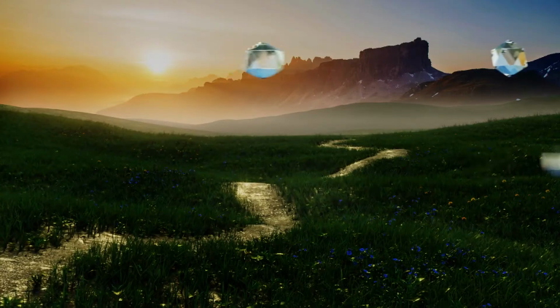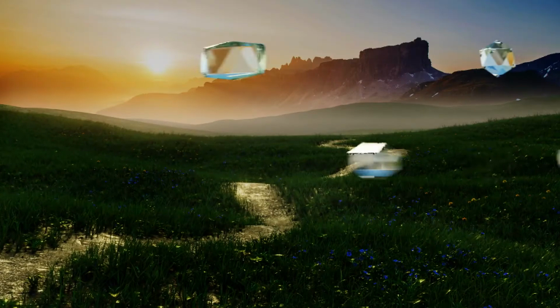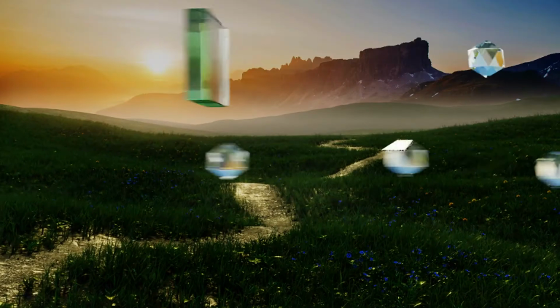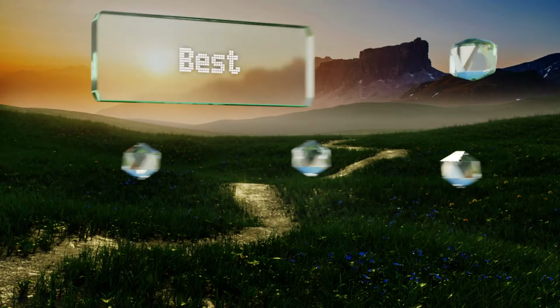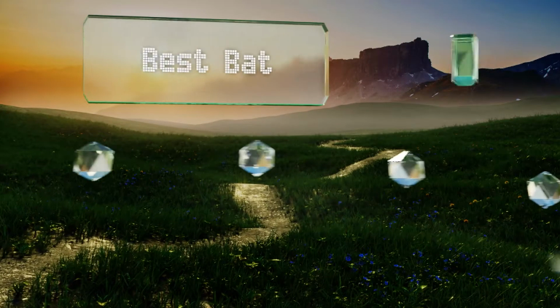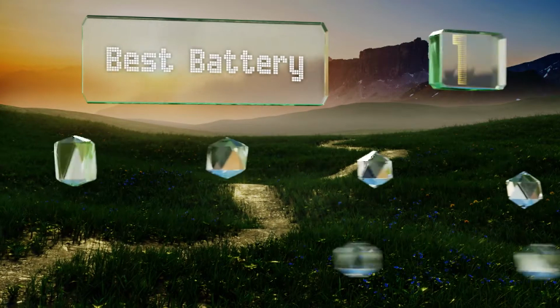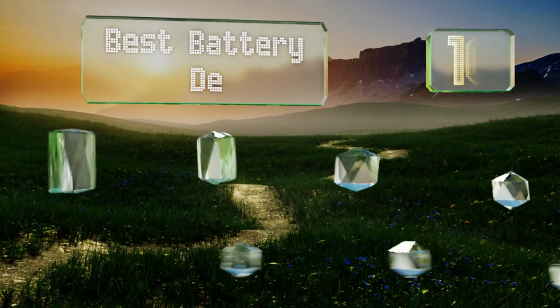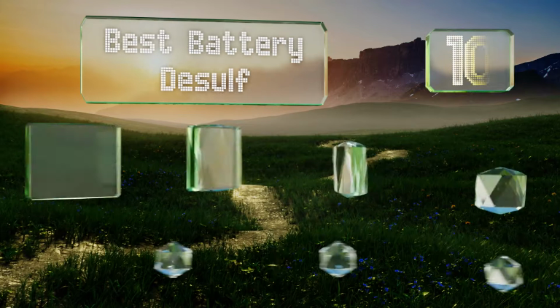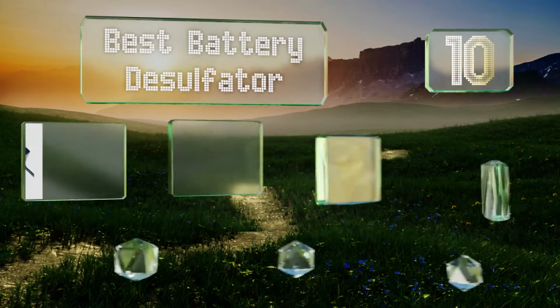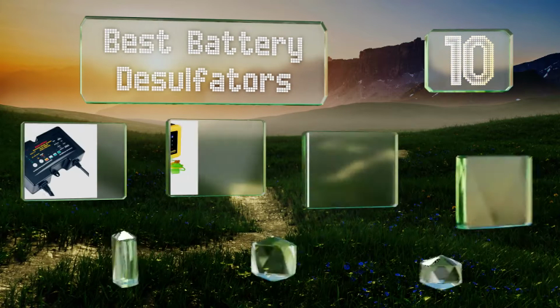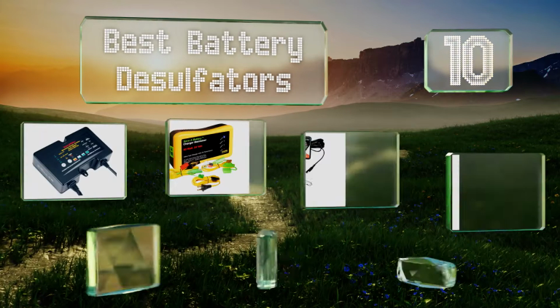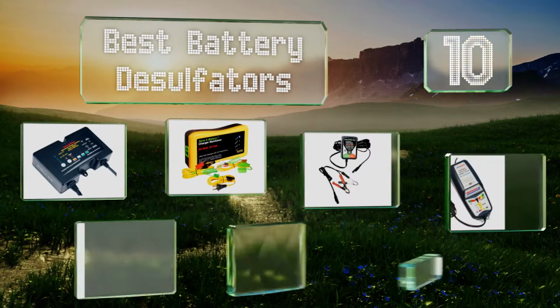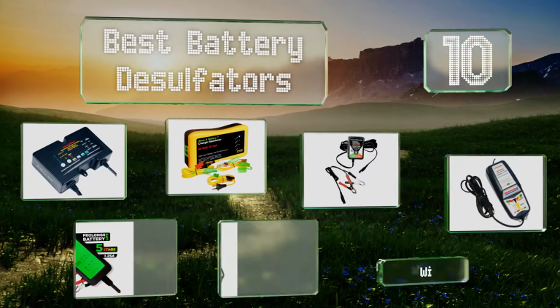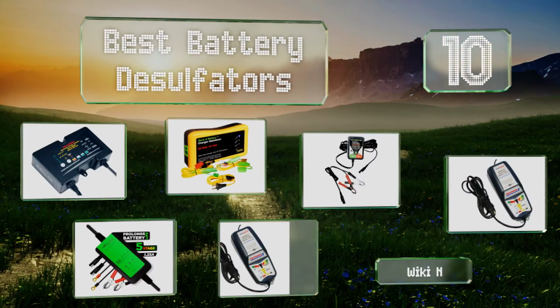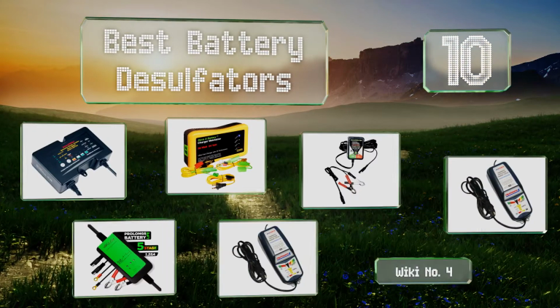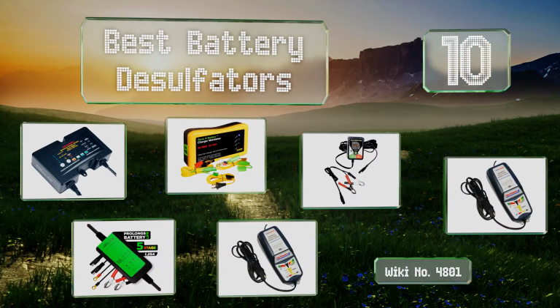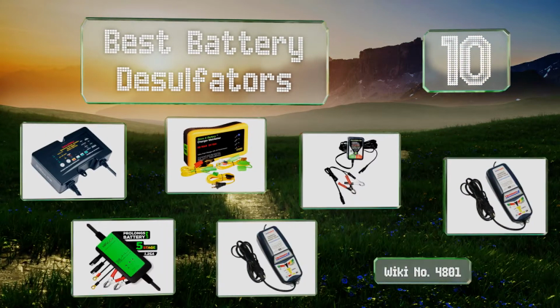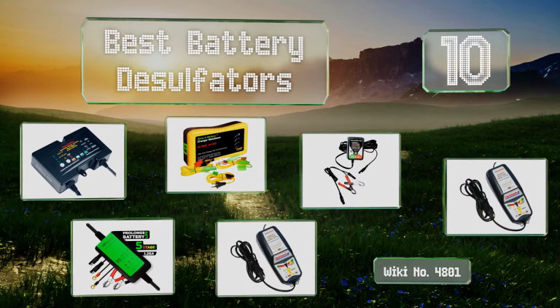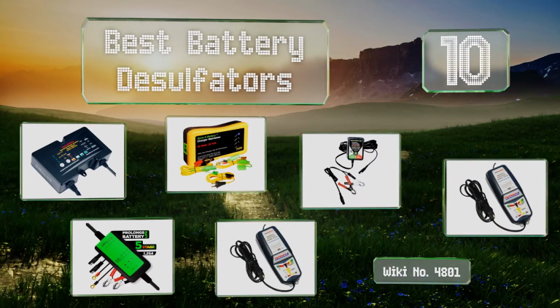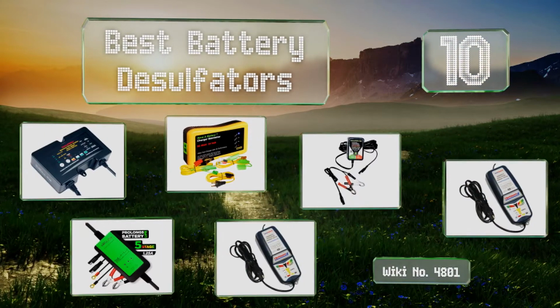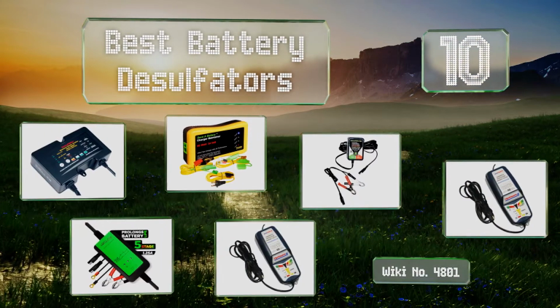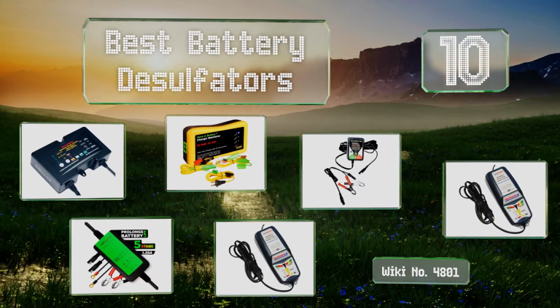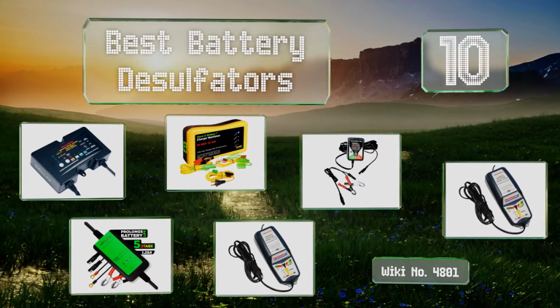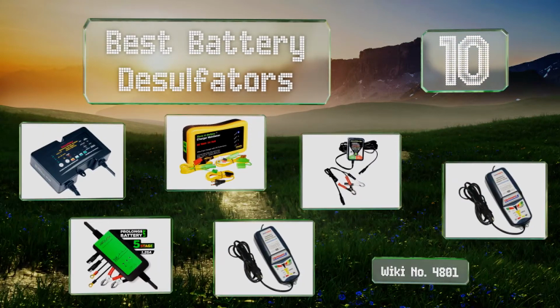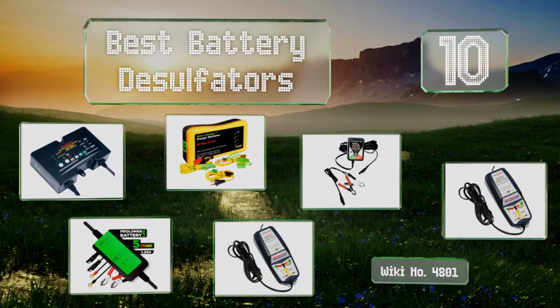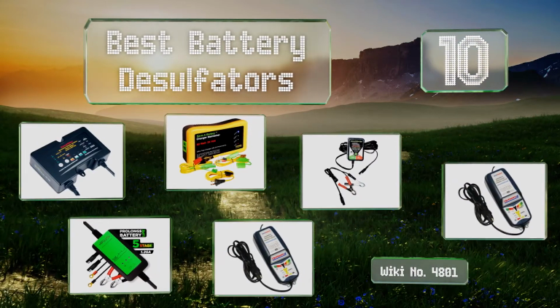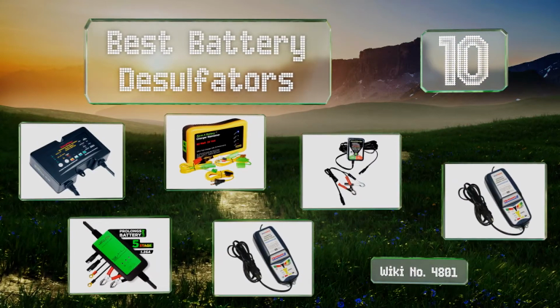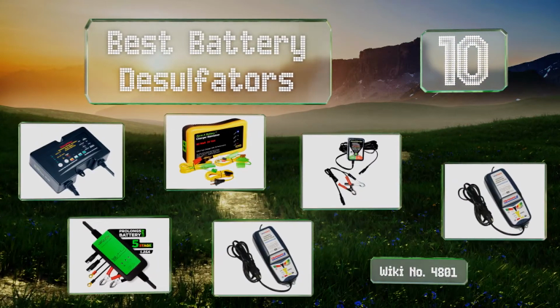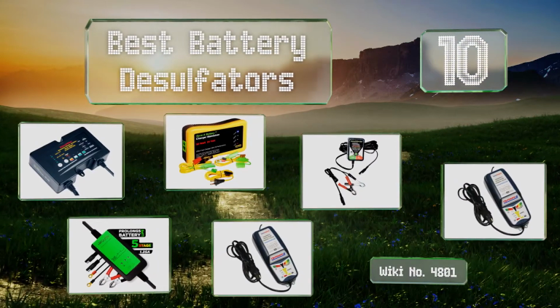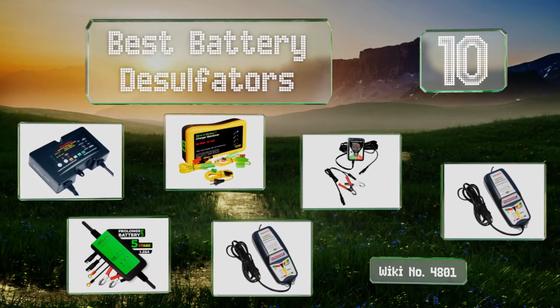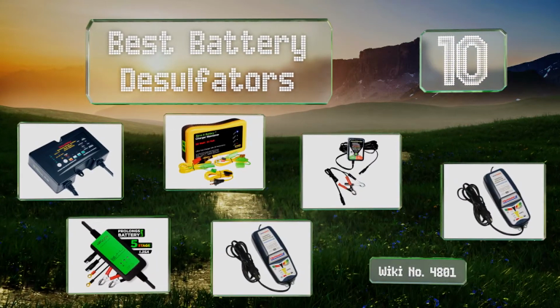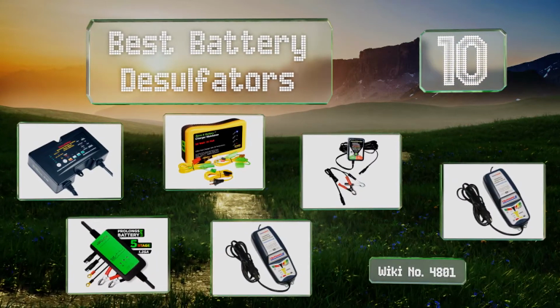EasyVid presents the 10 best battery desulfators. Let's get started with the list.